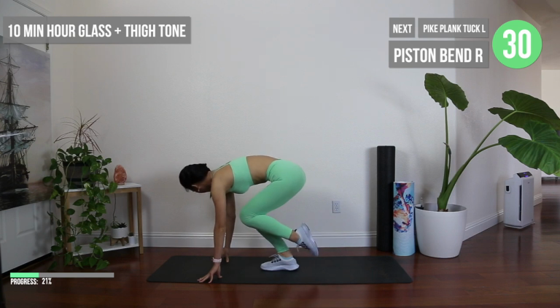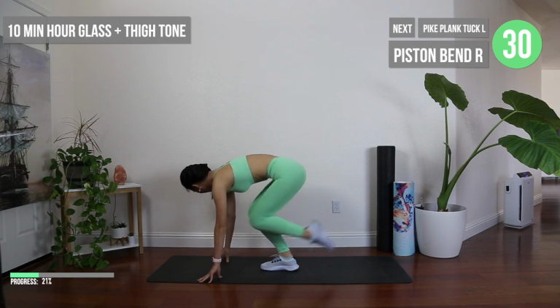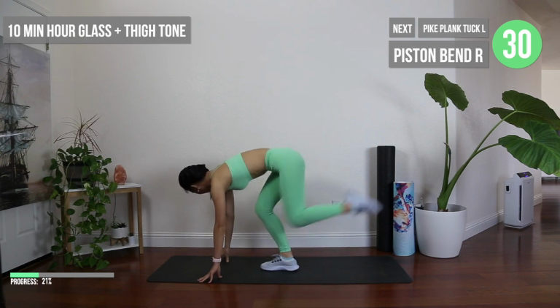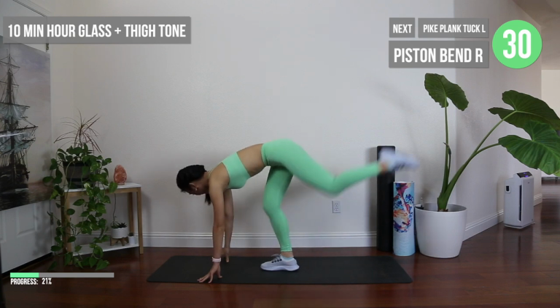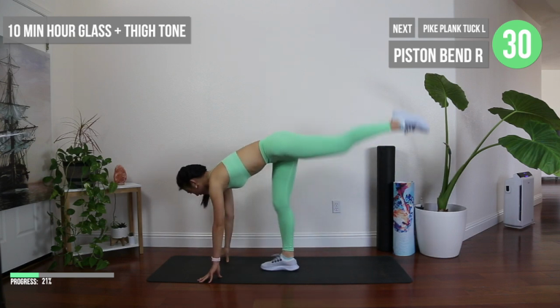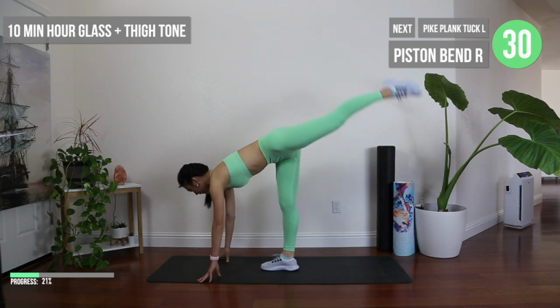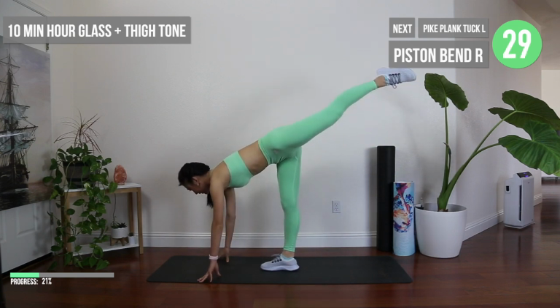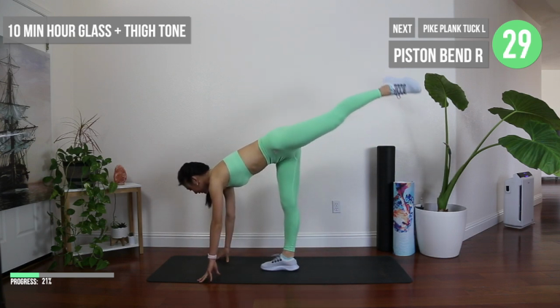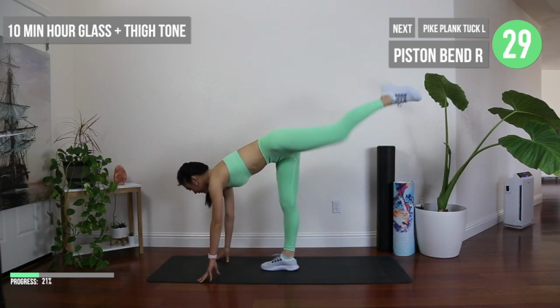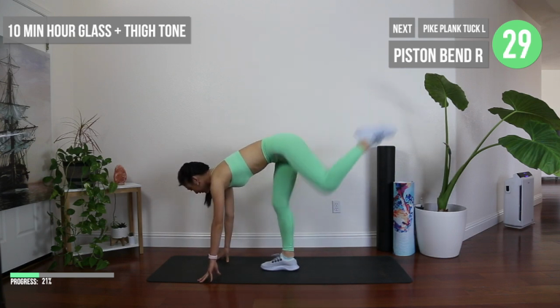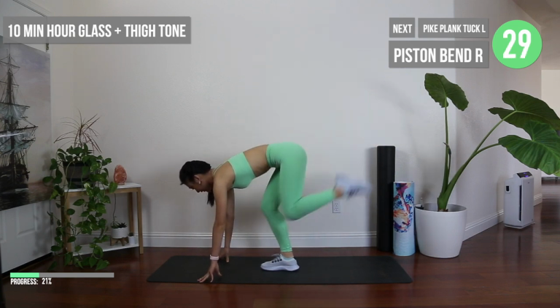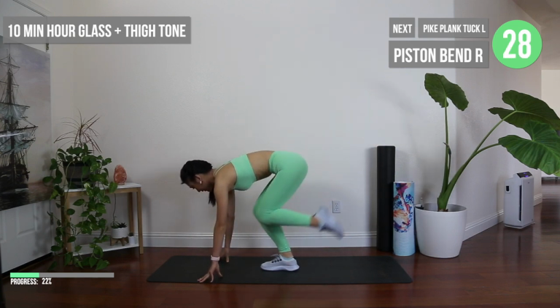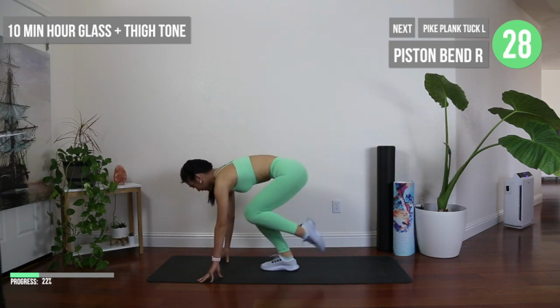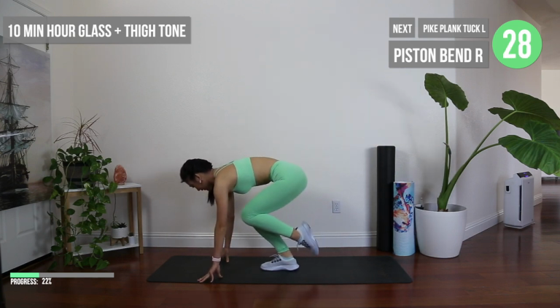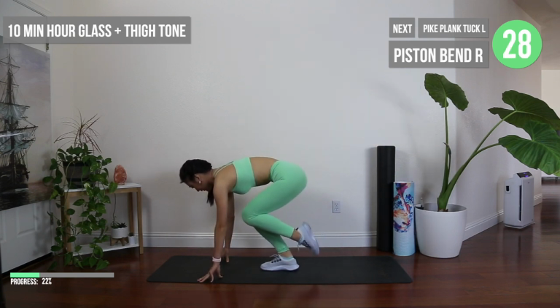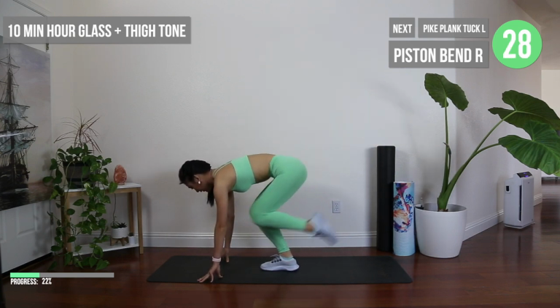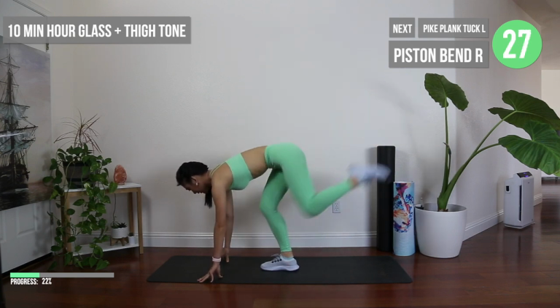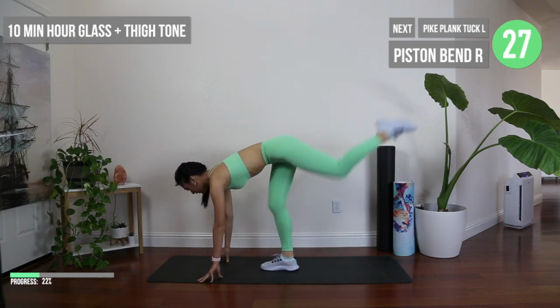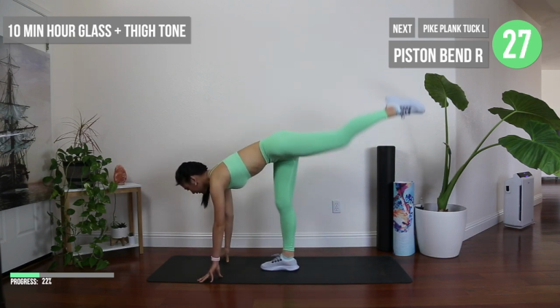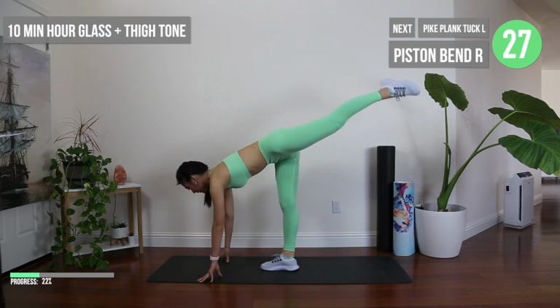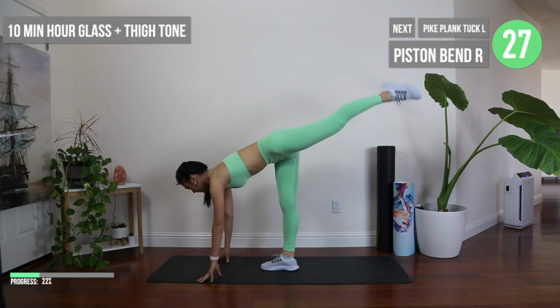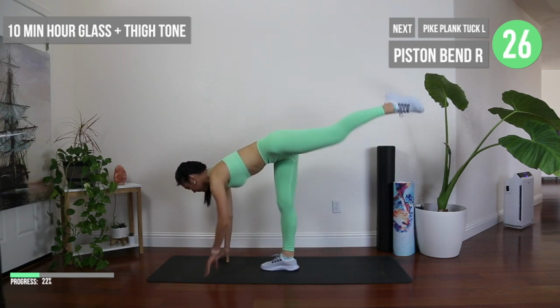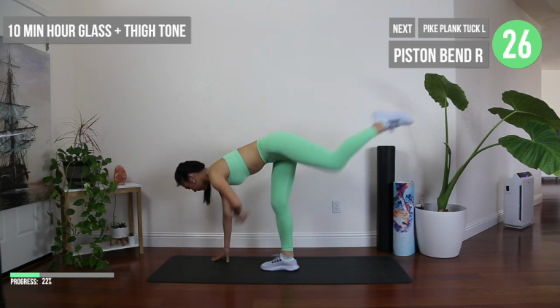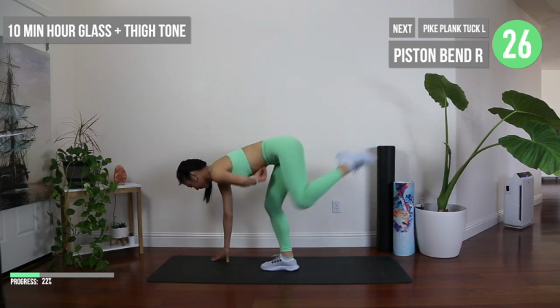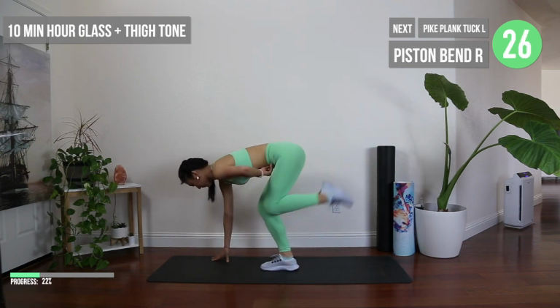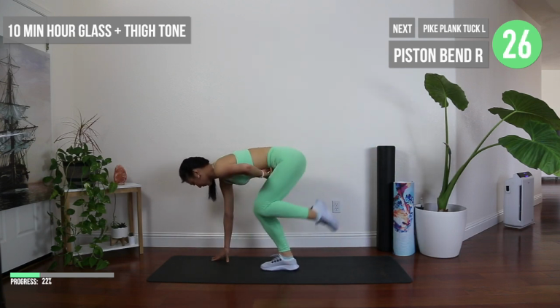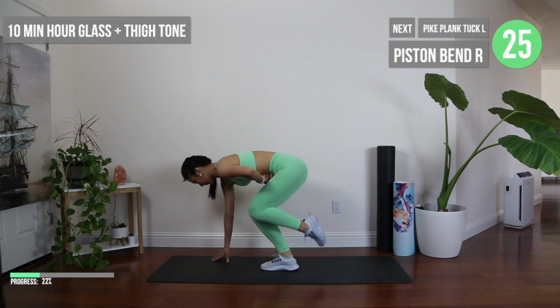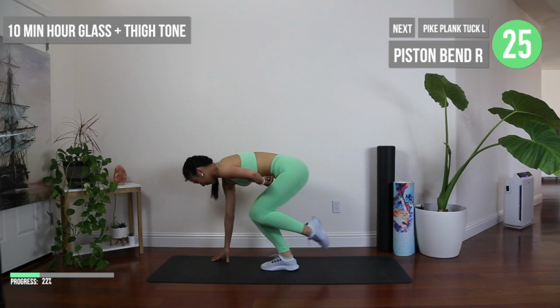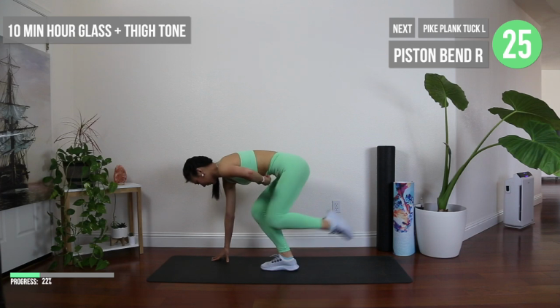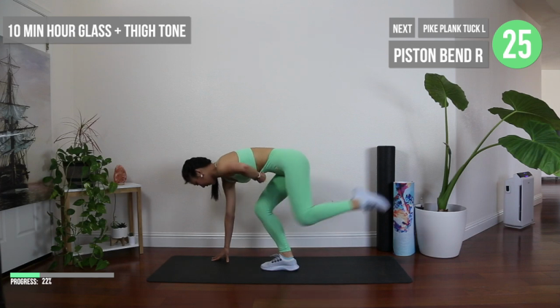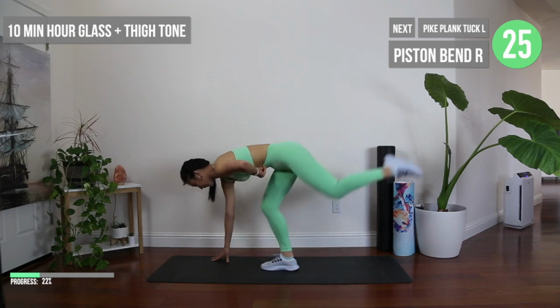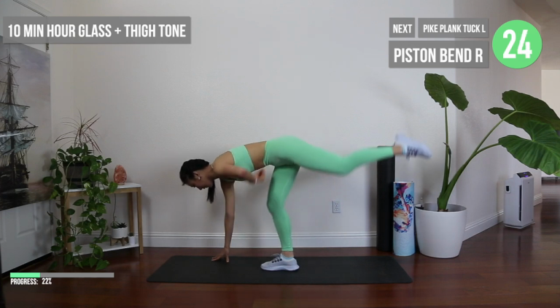Let's switch to the other side and don't forget to smile and have fun.